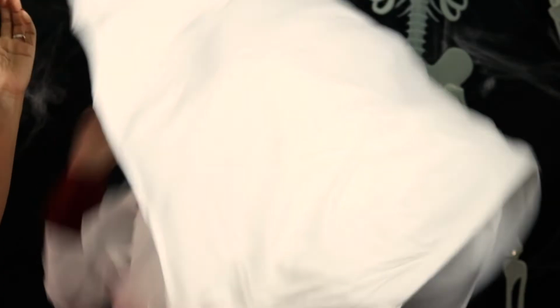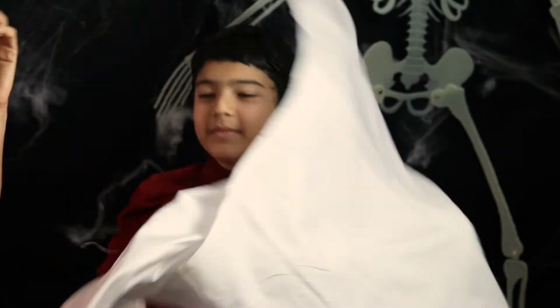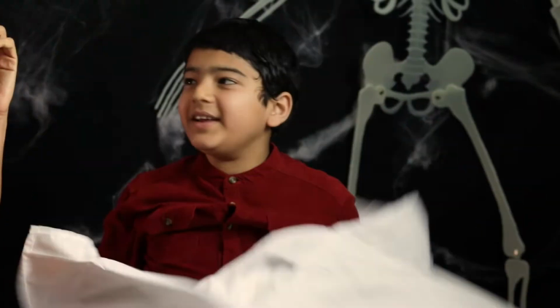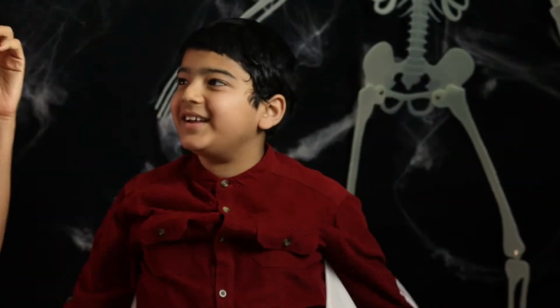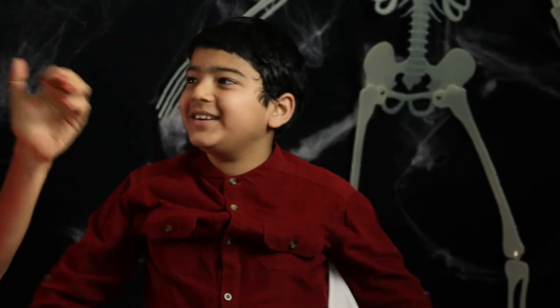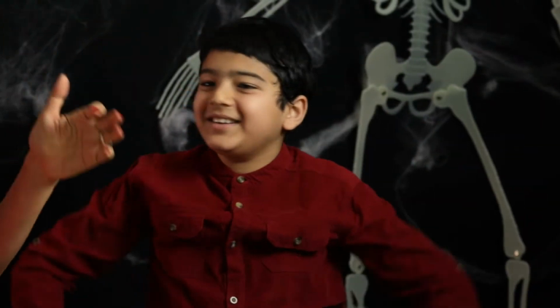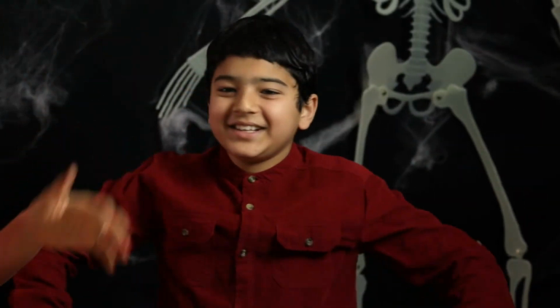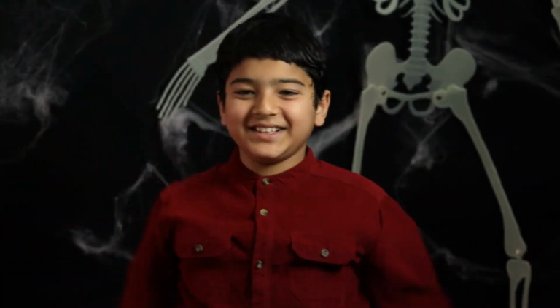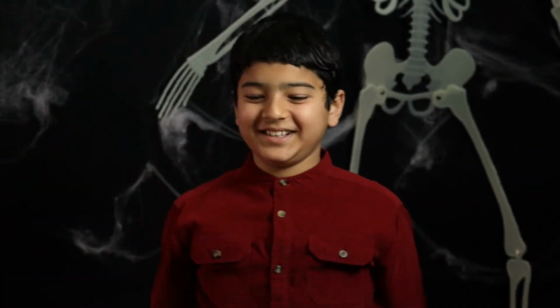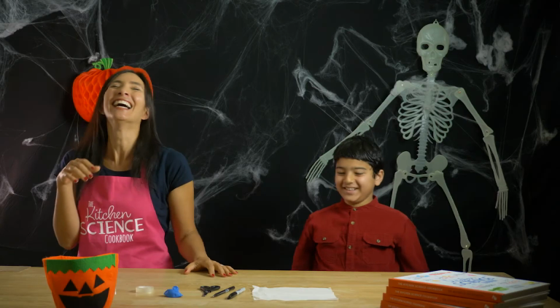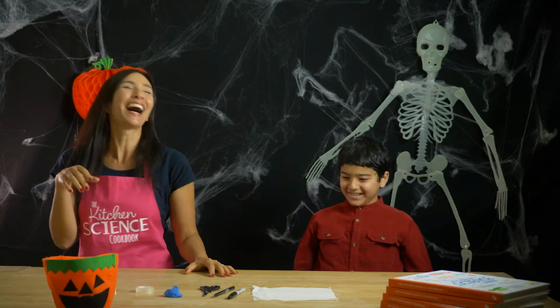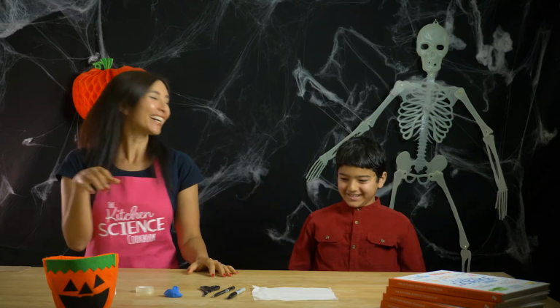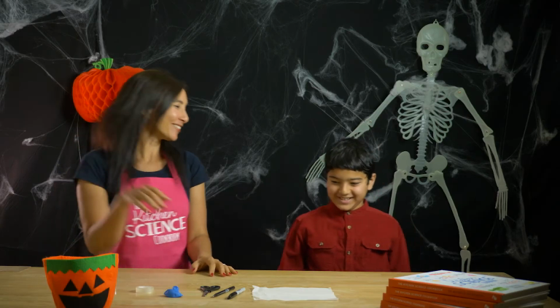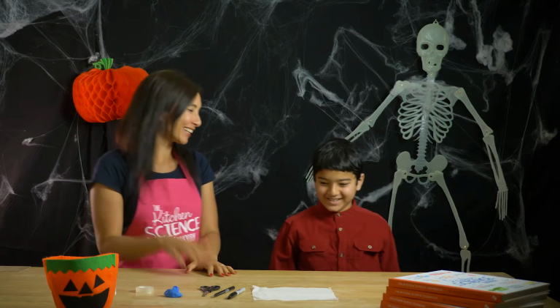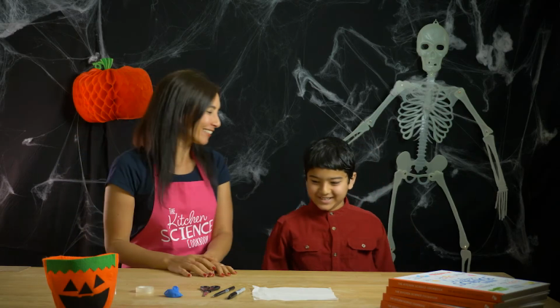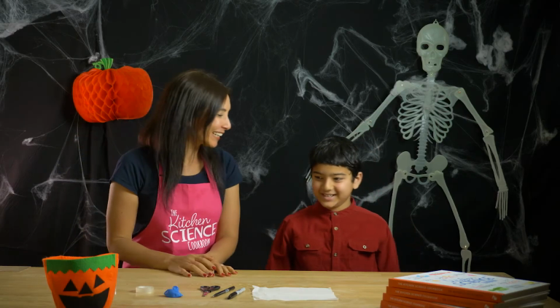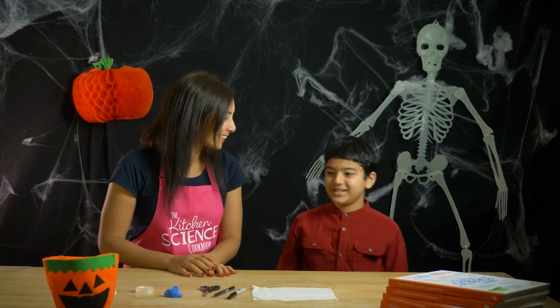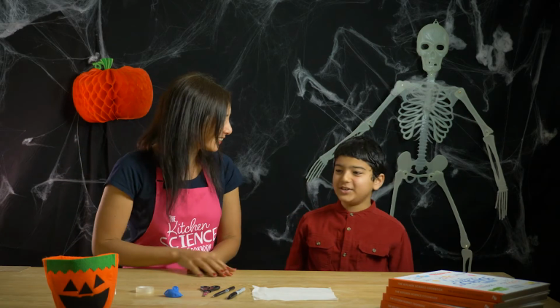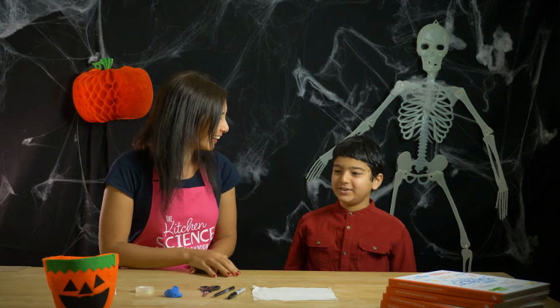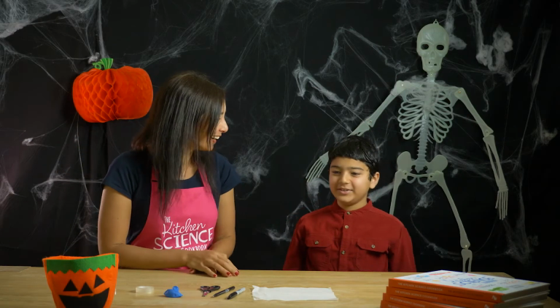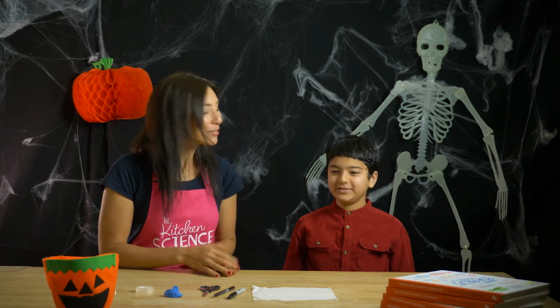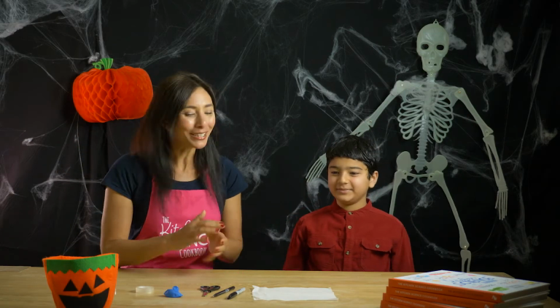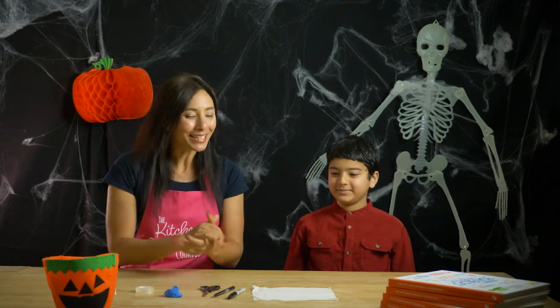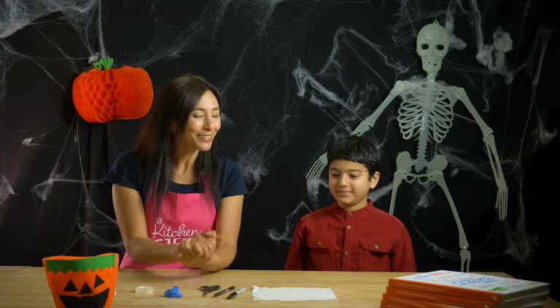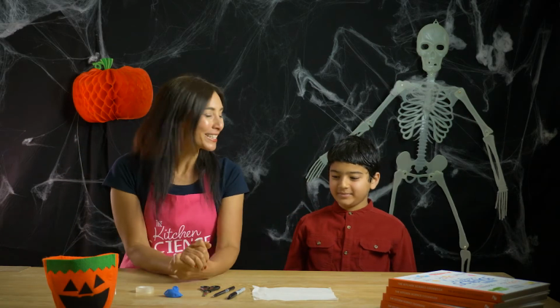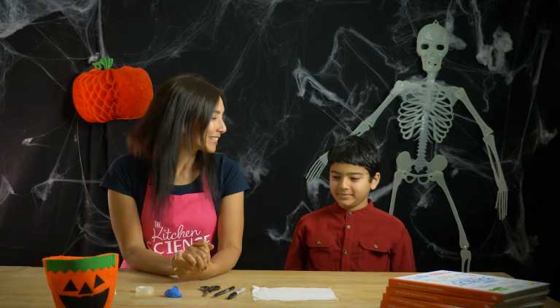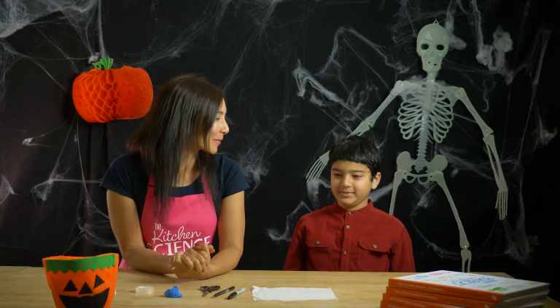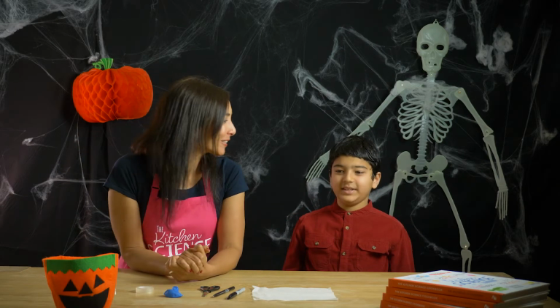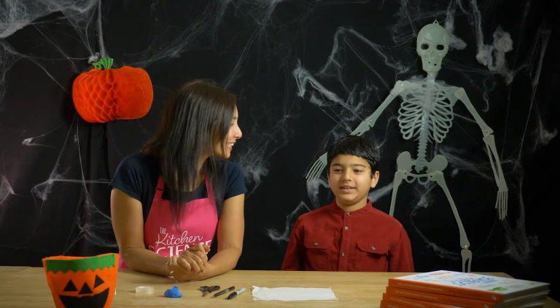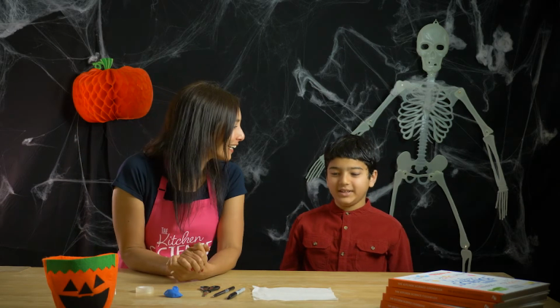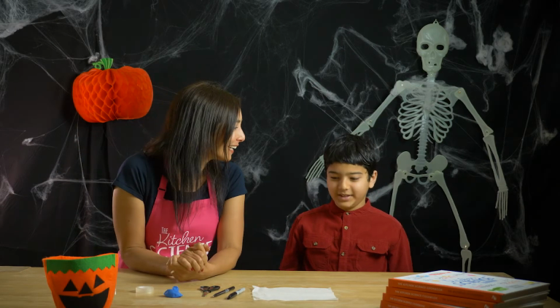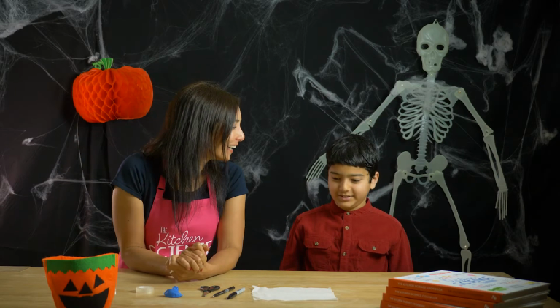Me! Hi Amon, how are you? Good. Would you like to do a science experiment today? Yes.